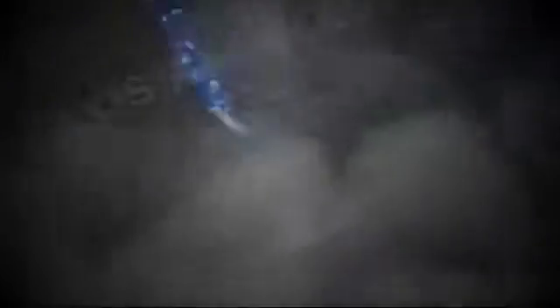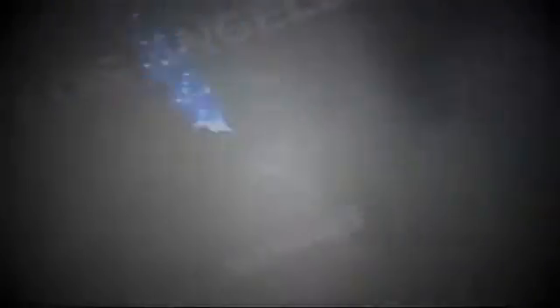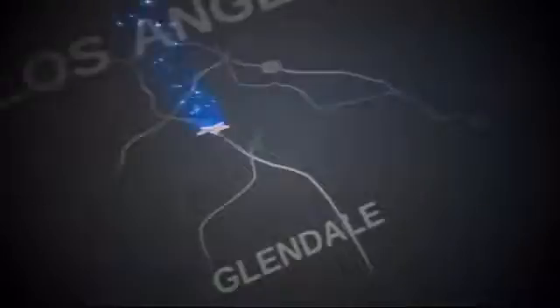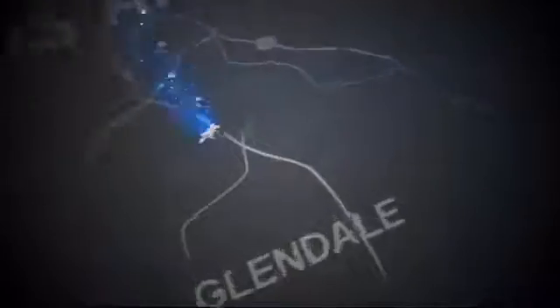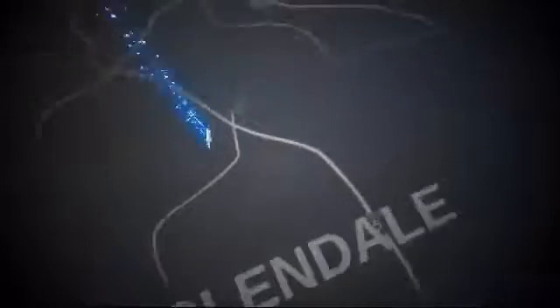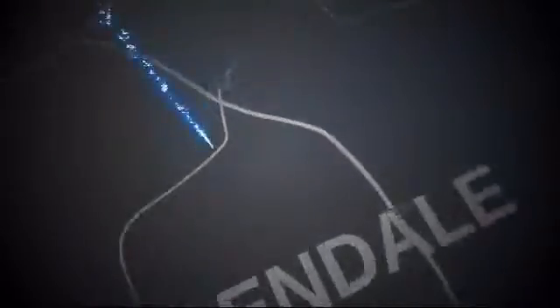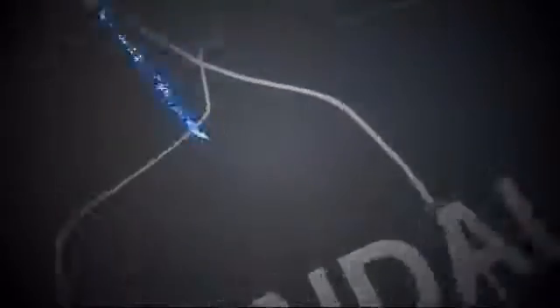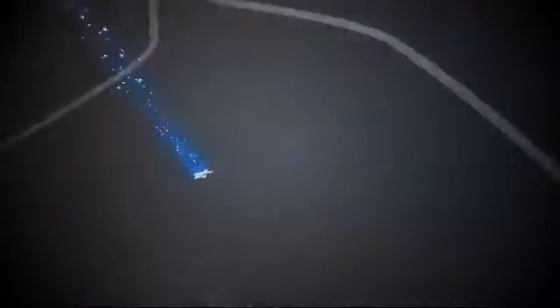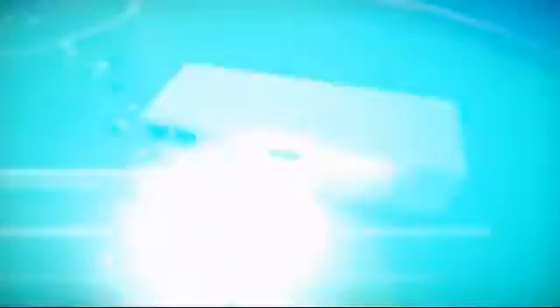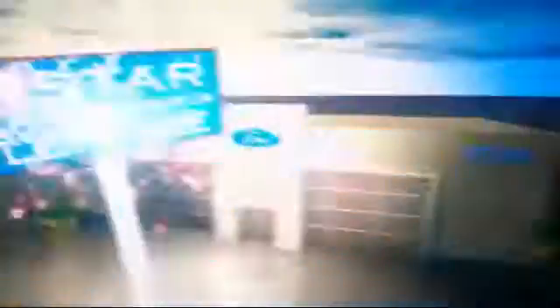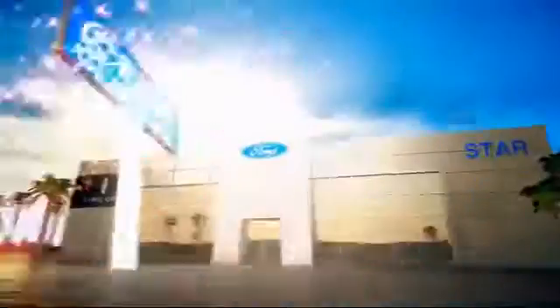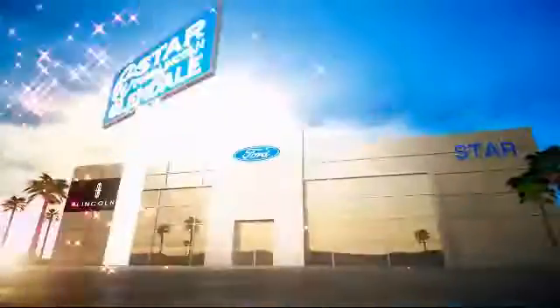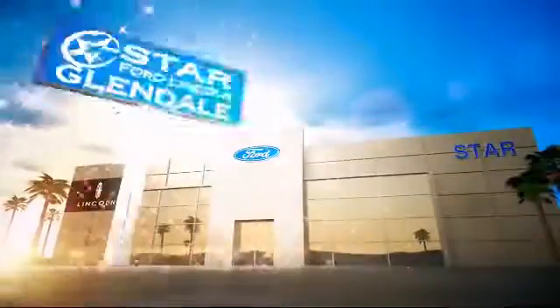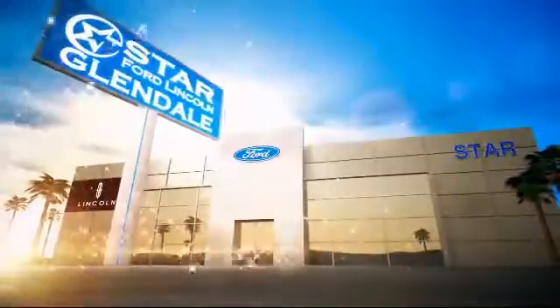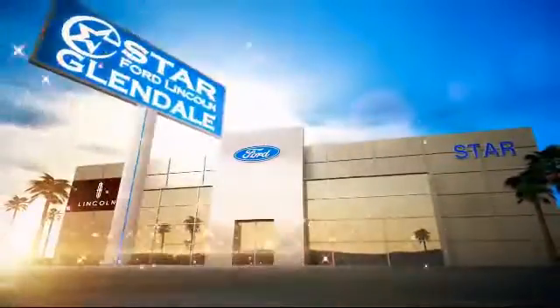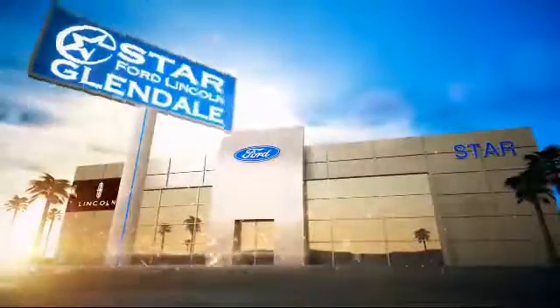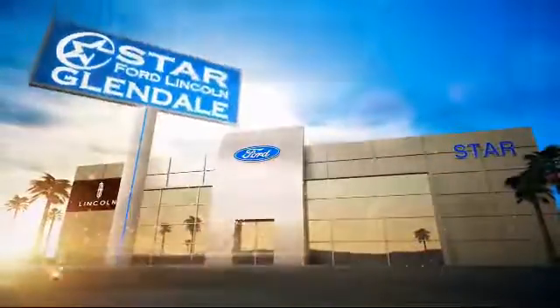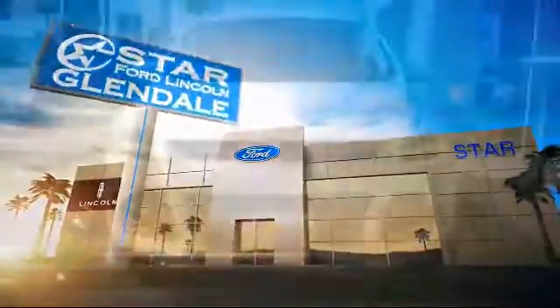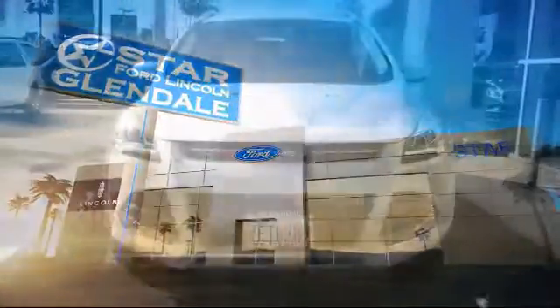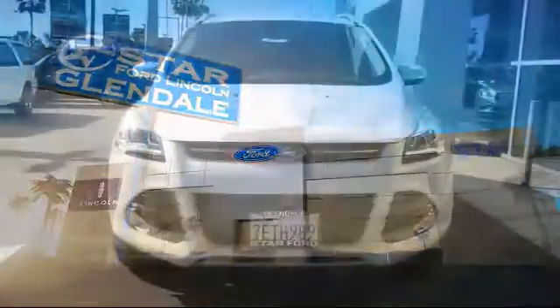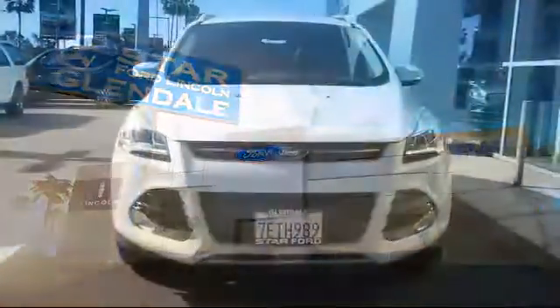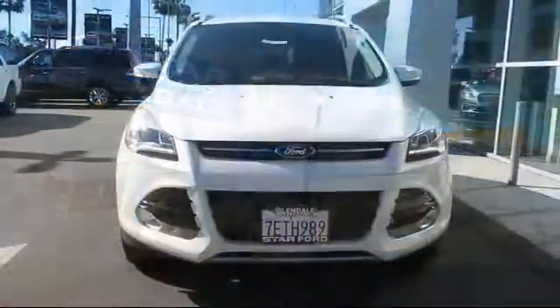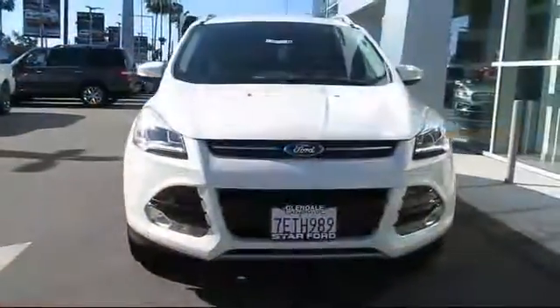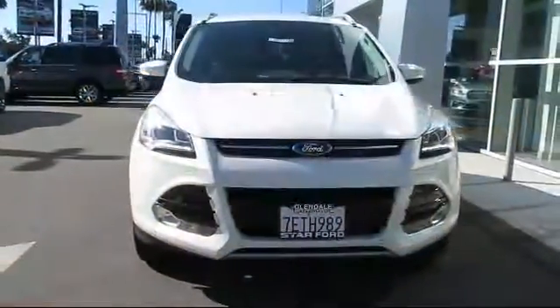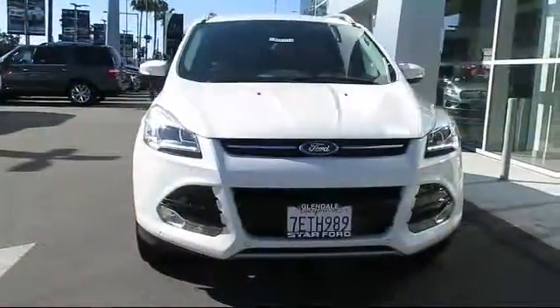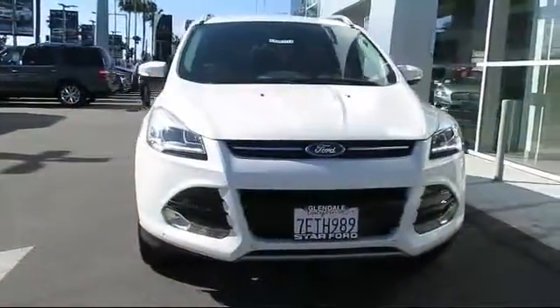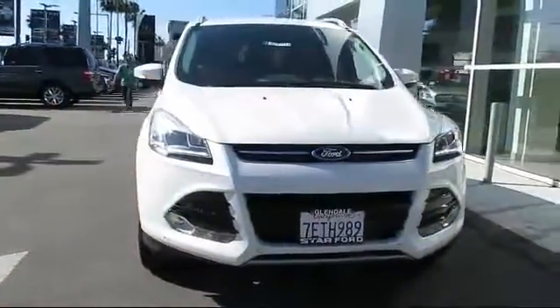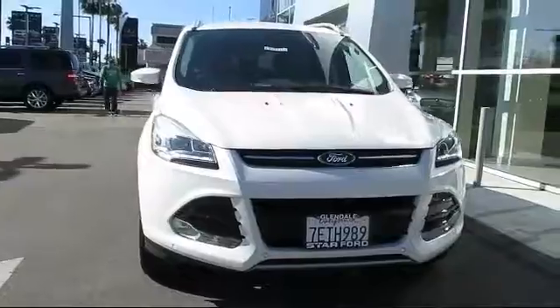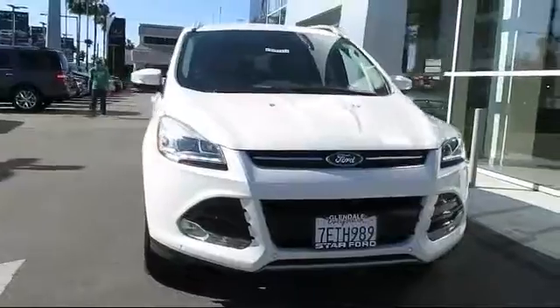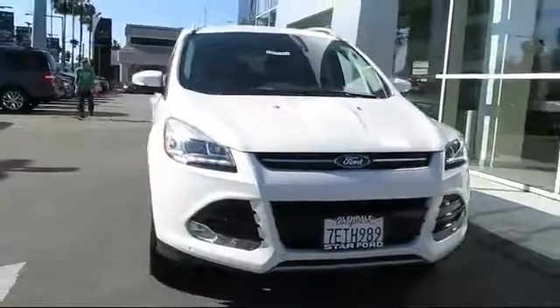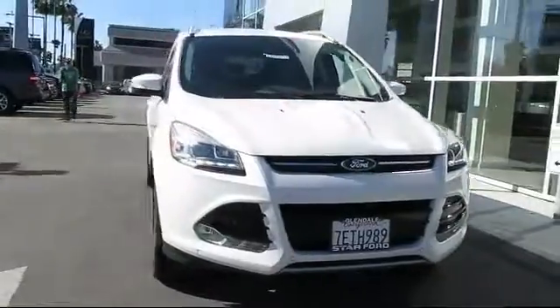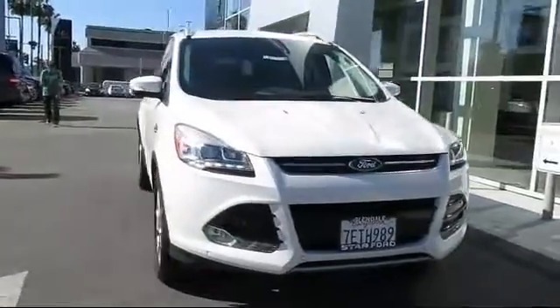Welcome to the new Star Ford Lincoln in Glendale, and here's a look at another great vehicle from our inventory.